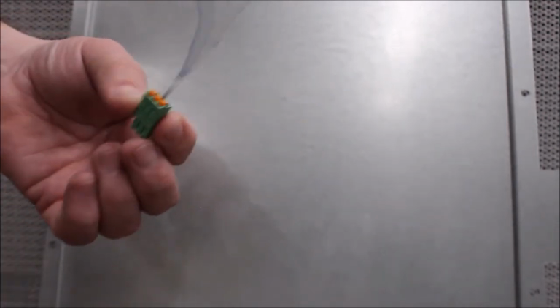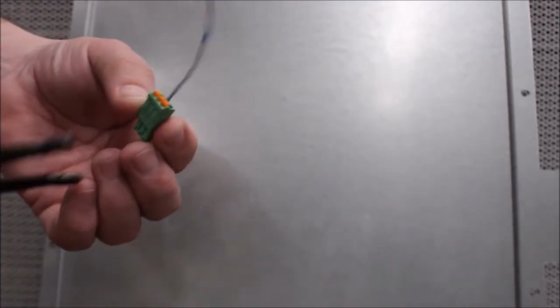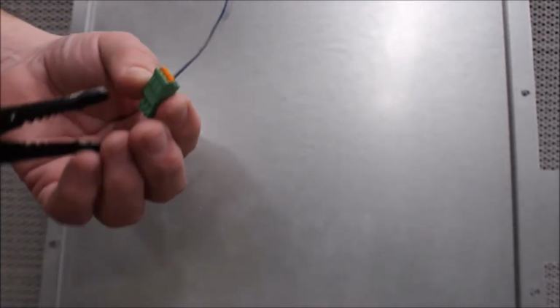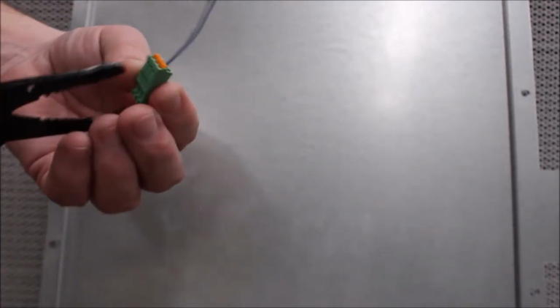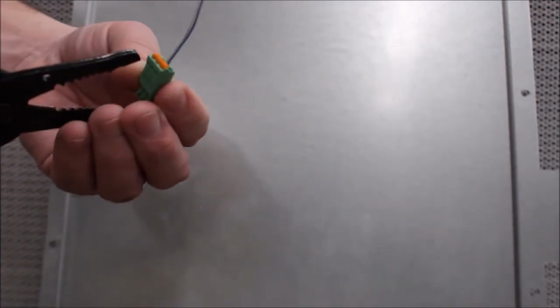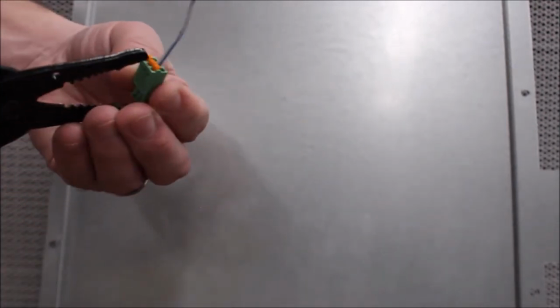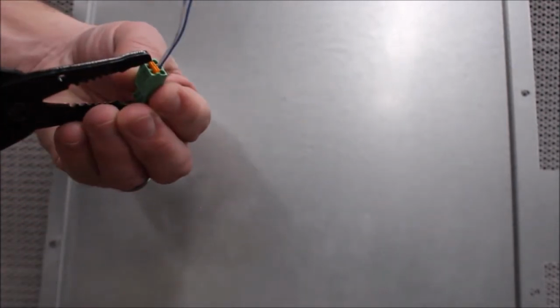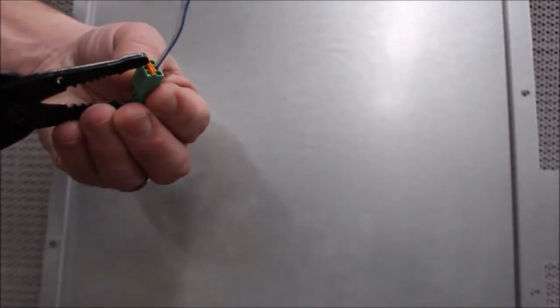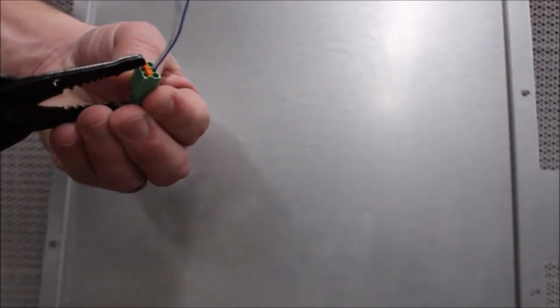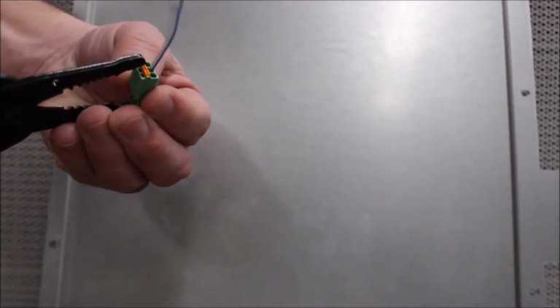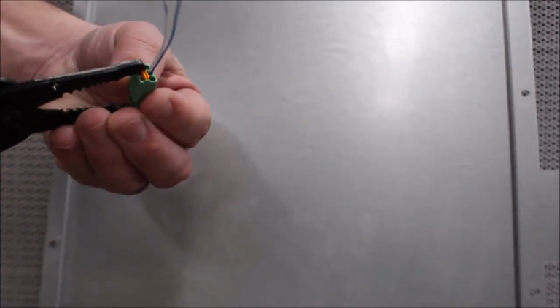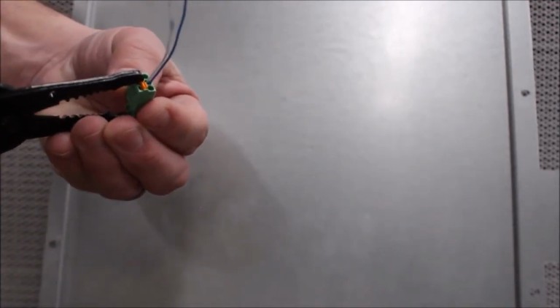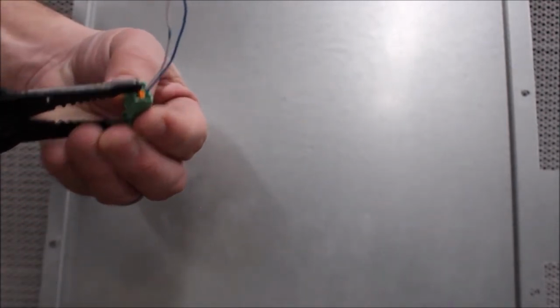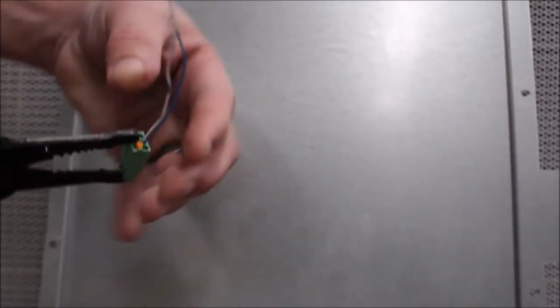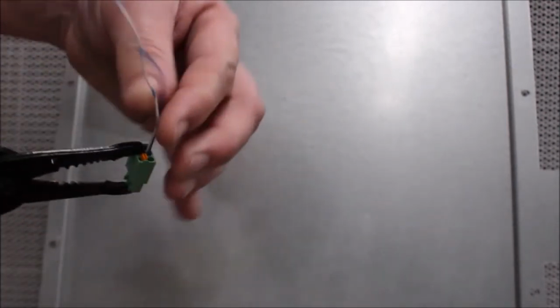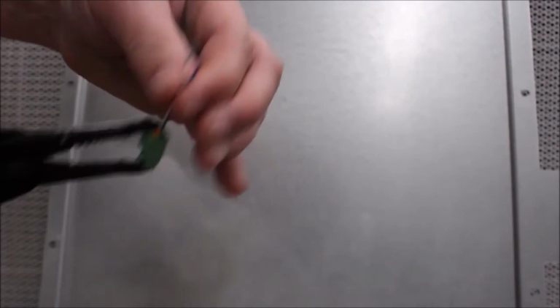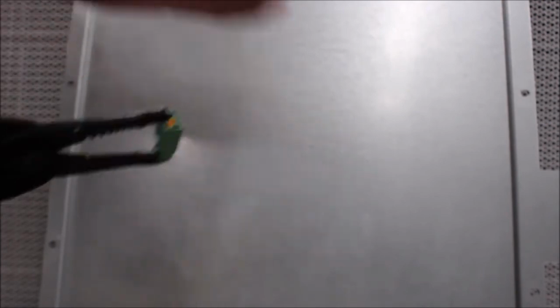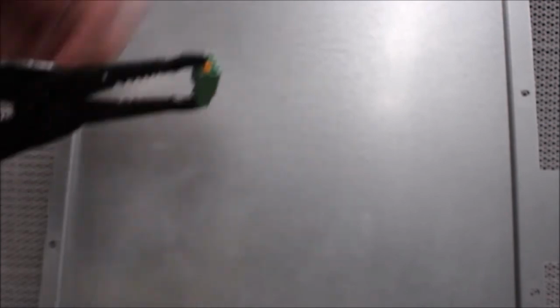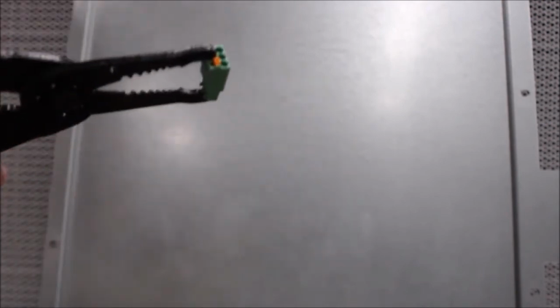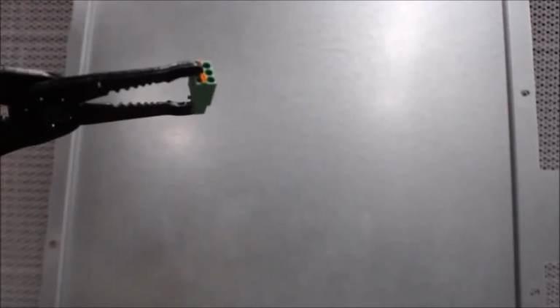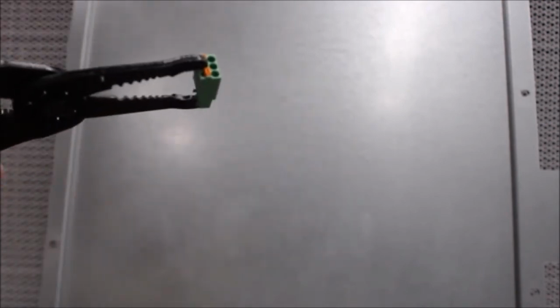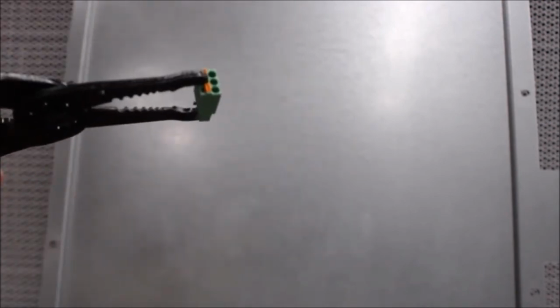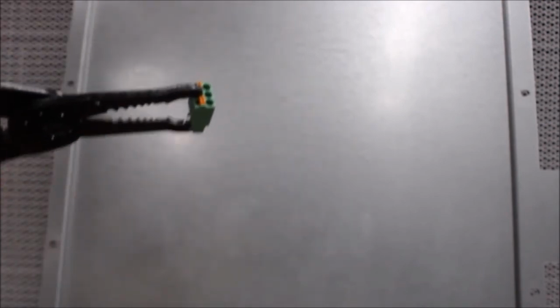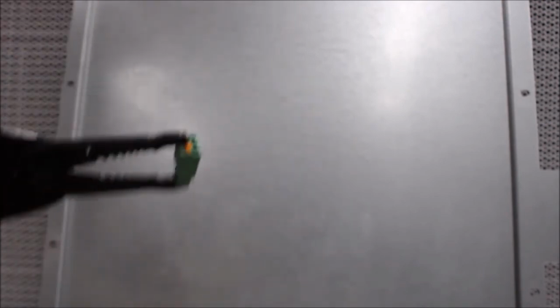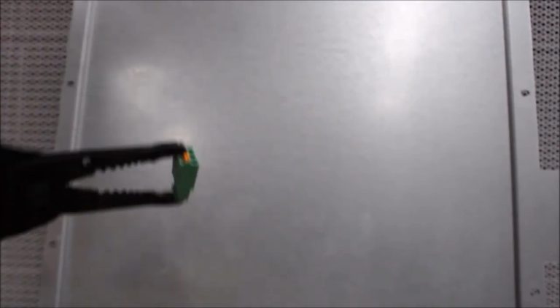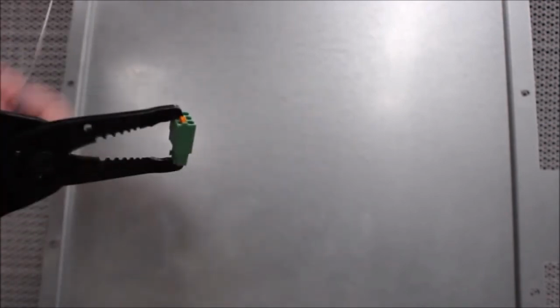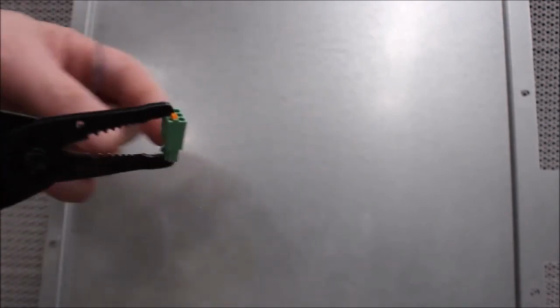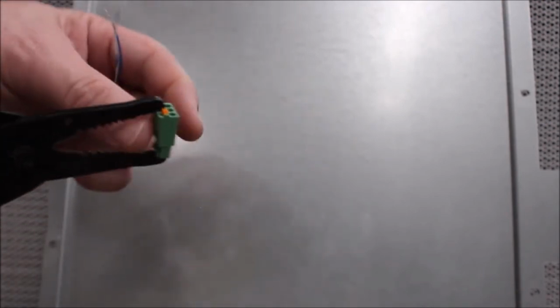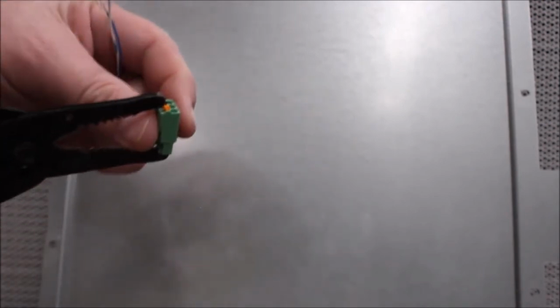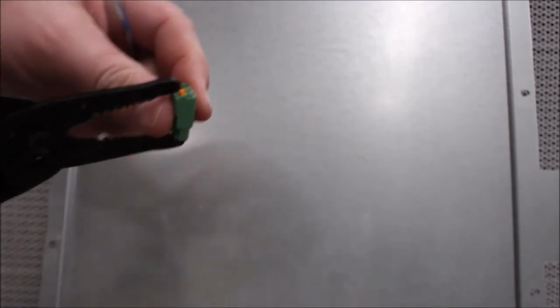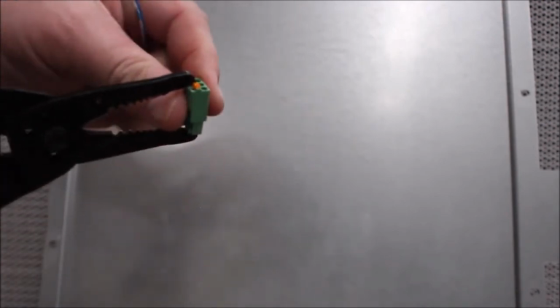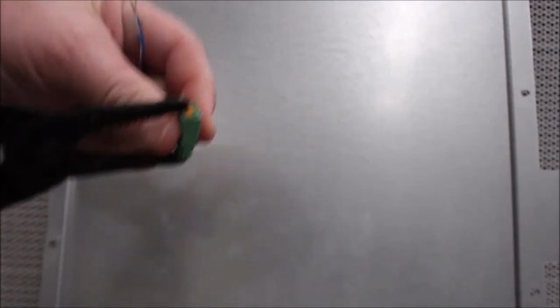The same can be done to remove the wires. This gives you a stable way of inserting and removing the wires.